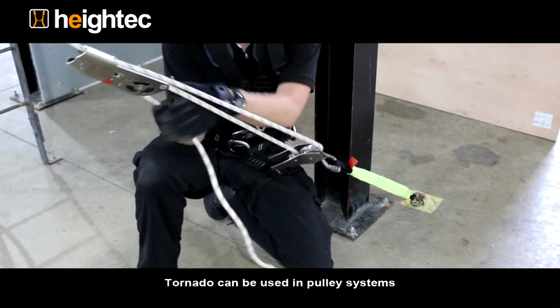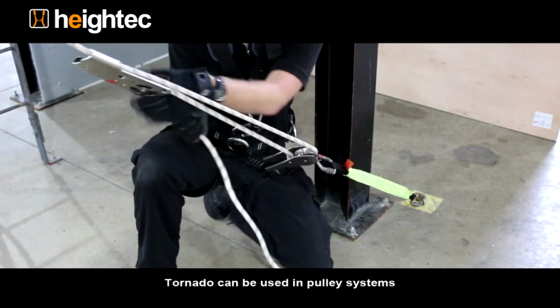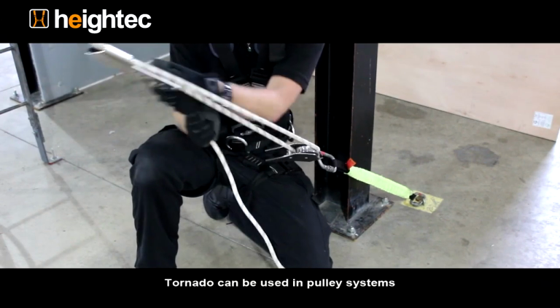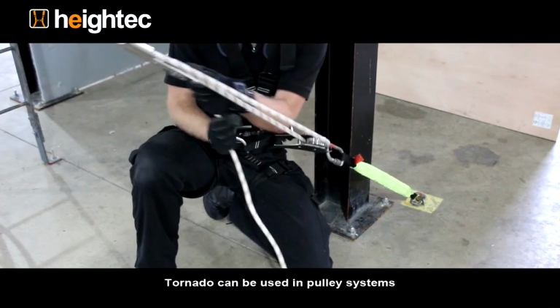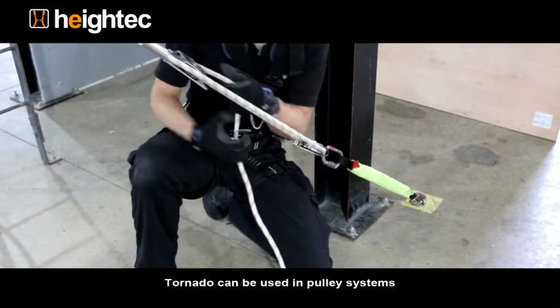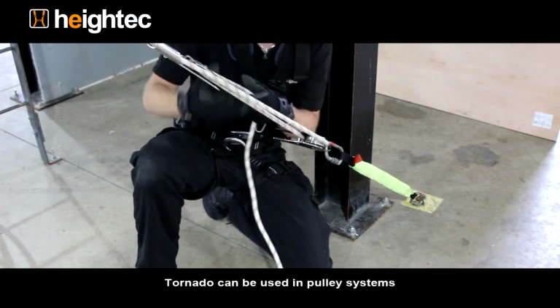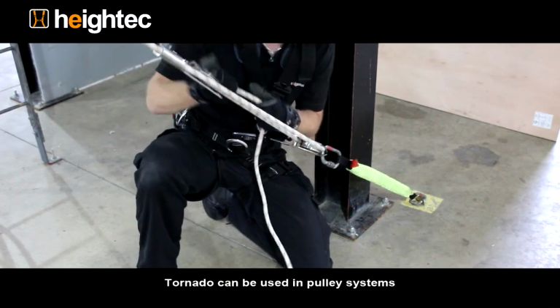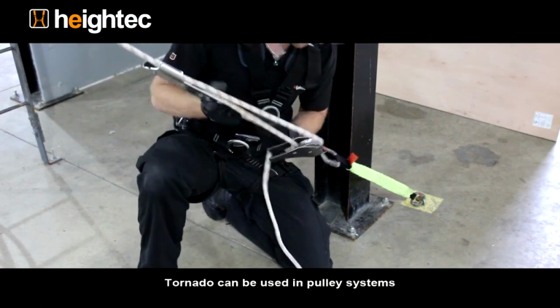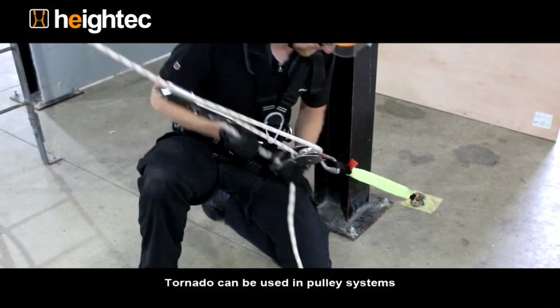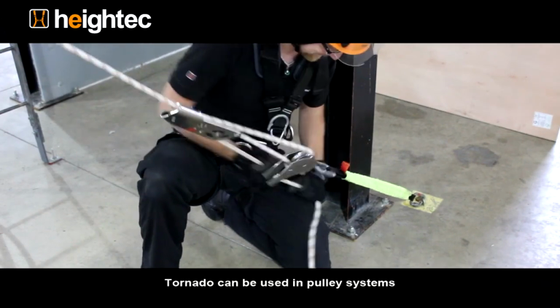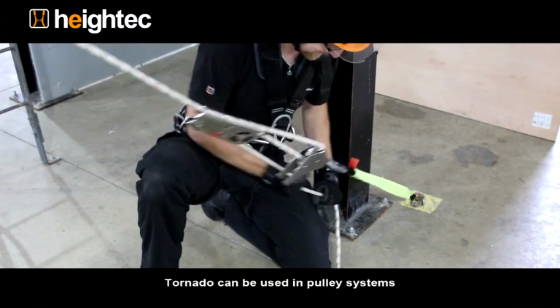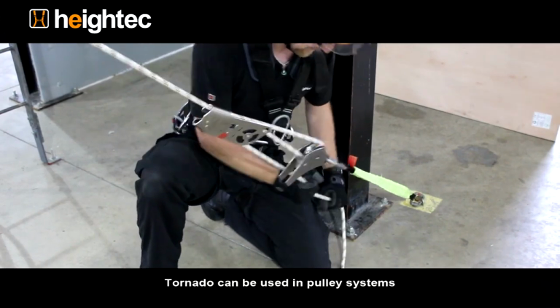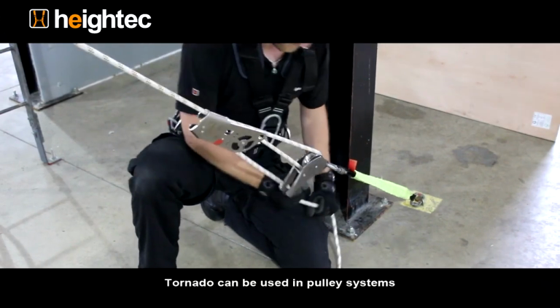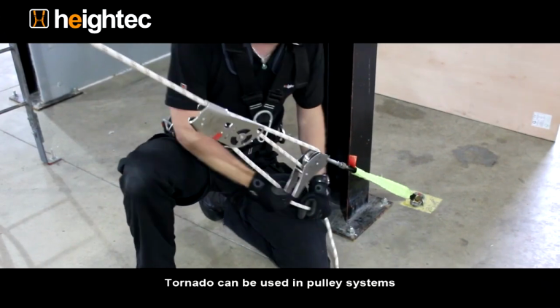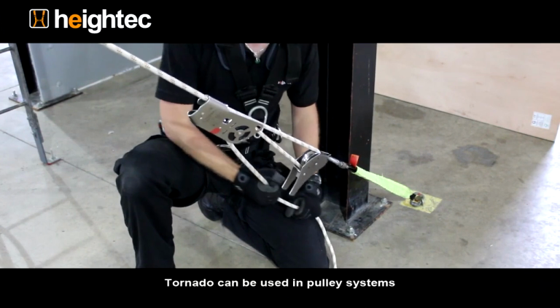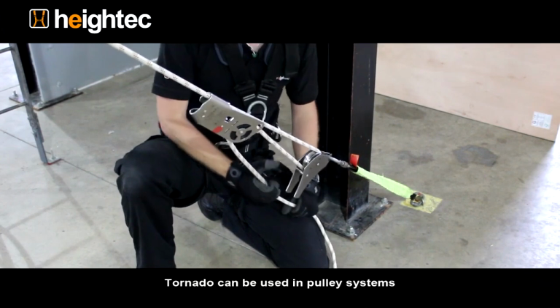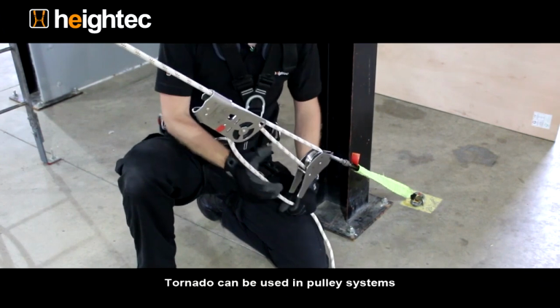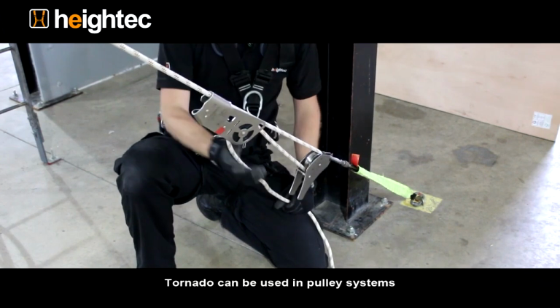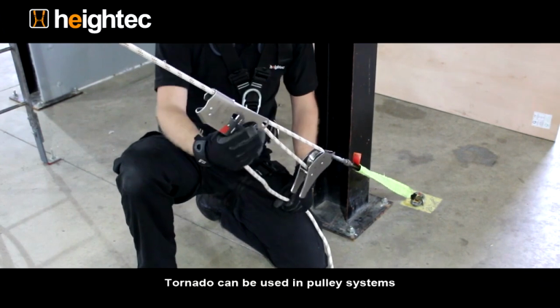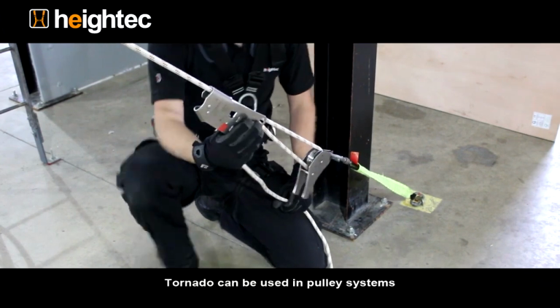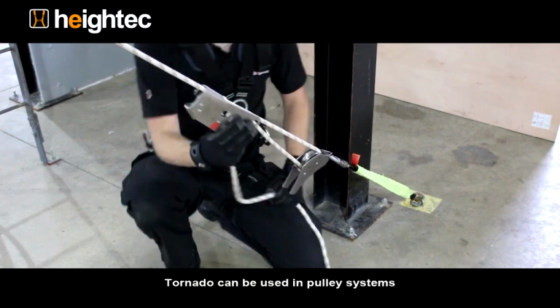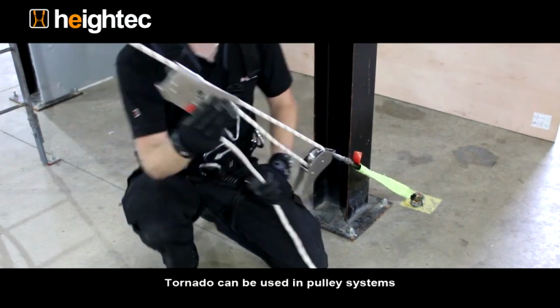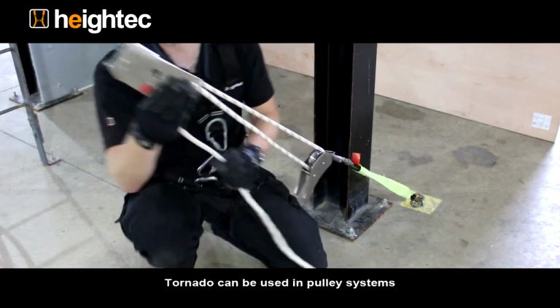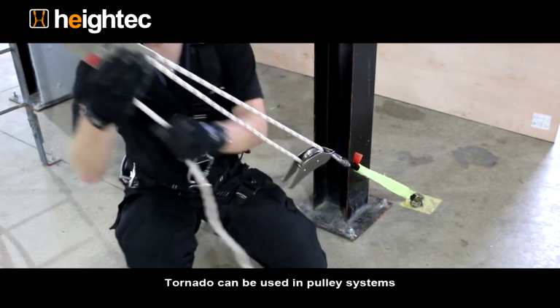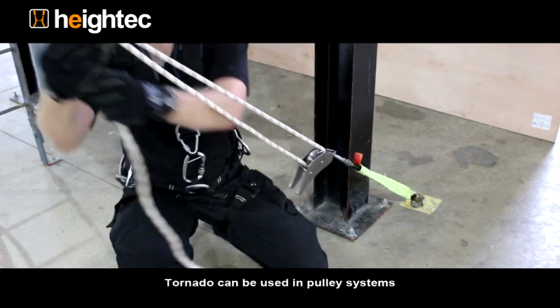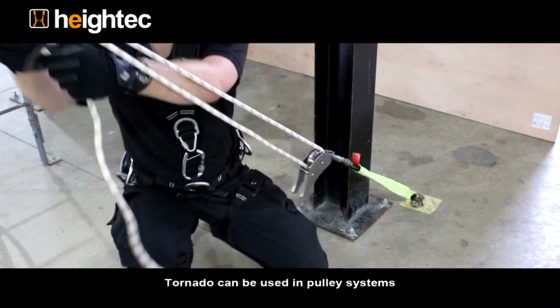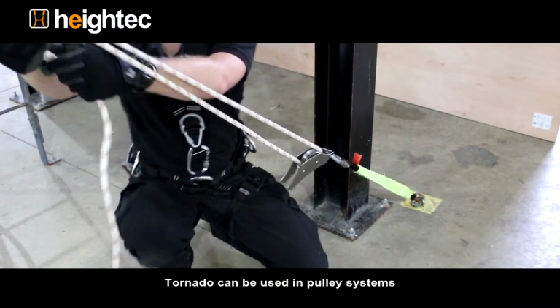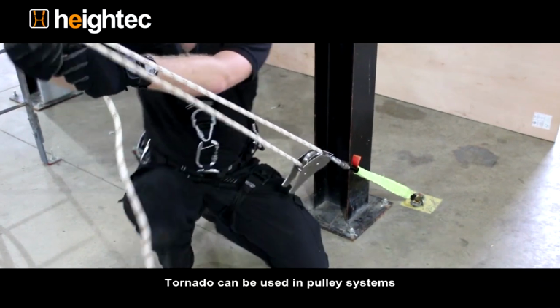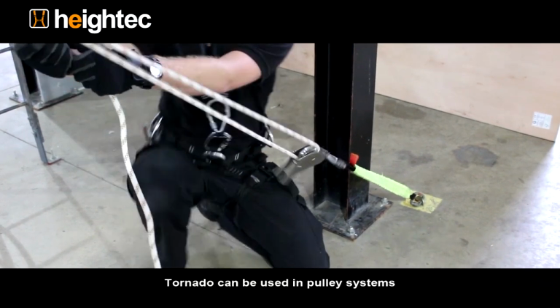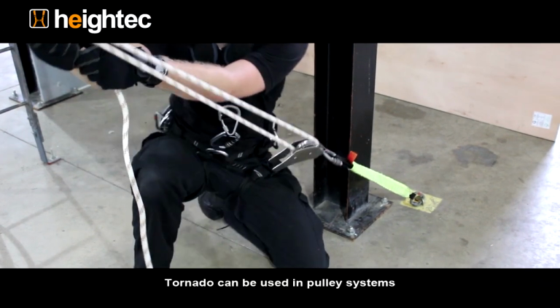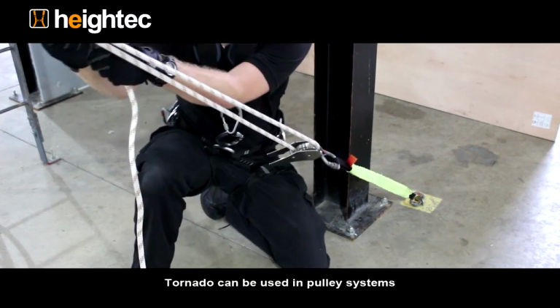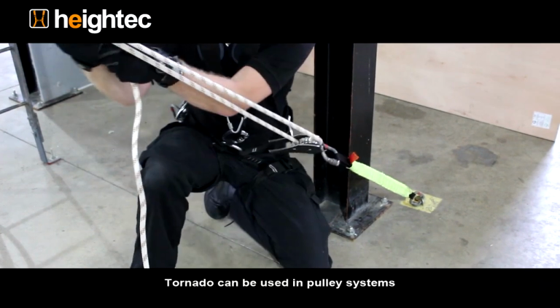The Tornado can be incorporated into many pulley systems.